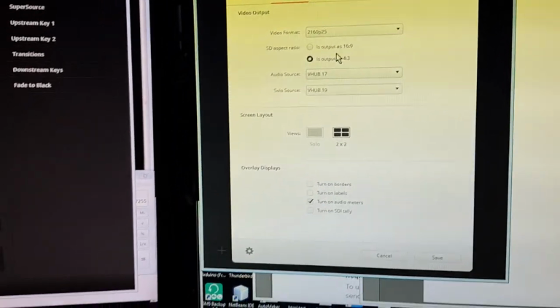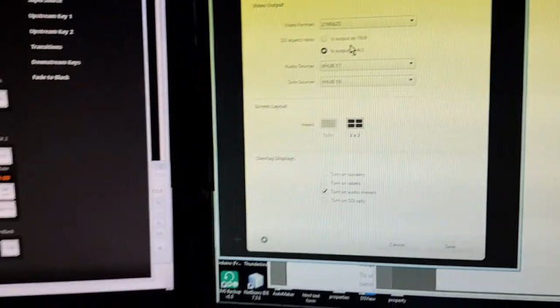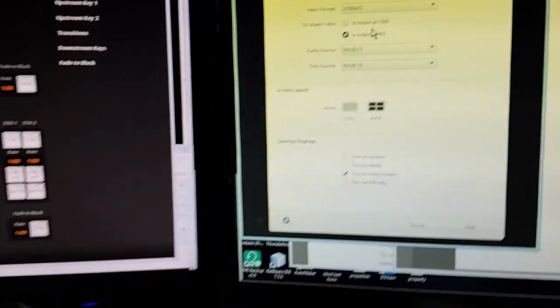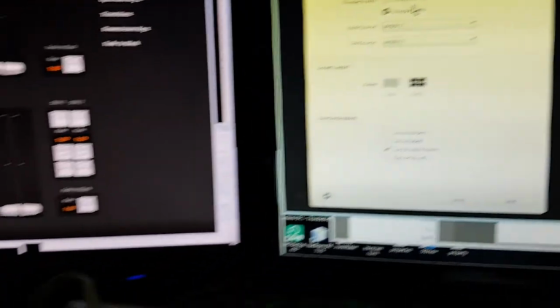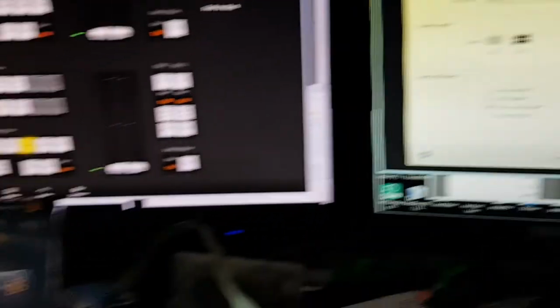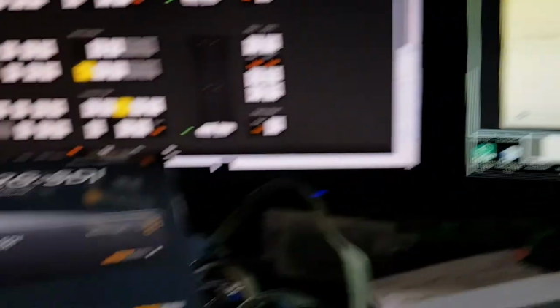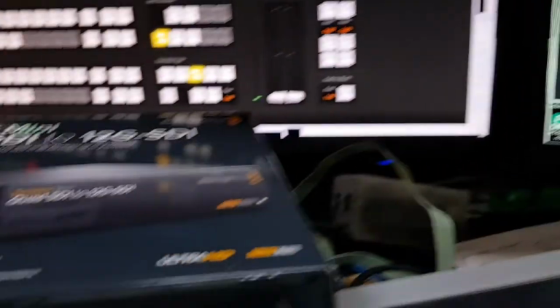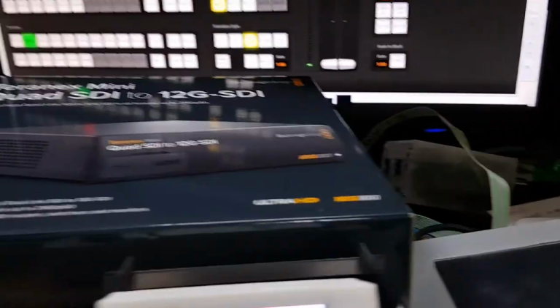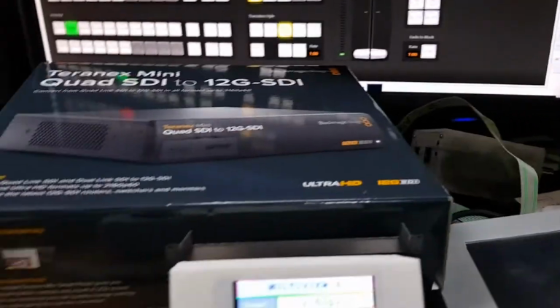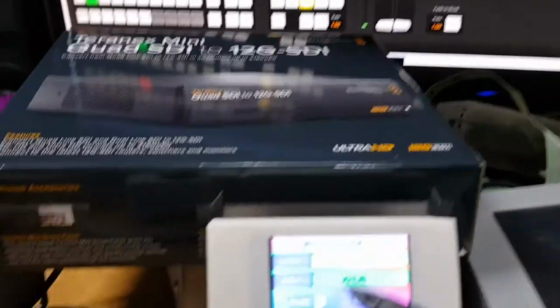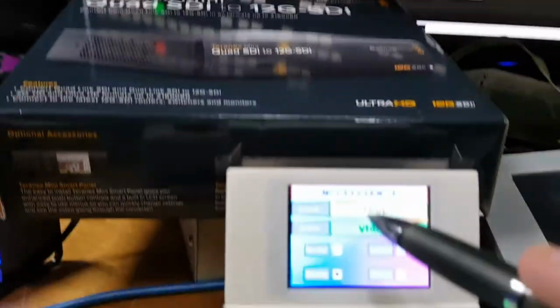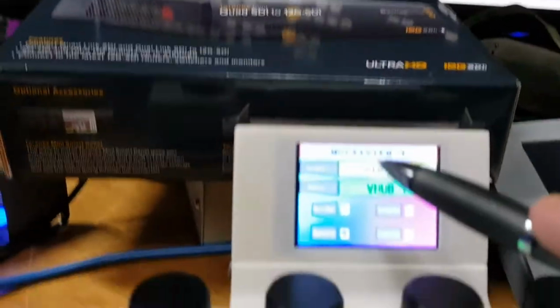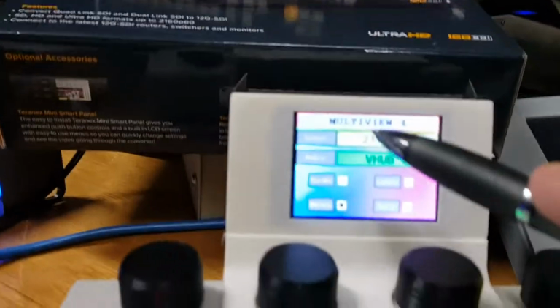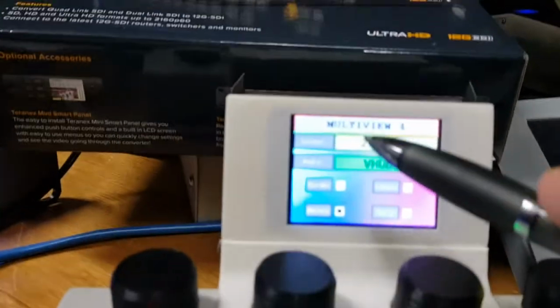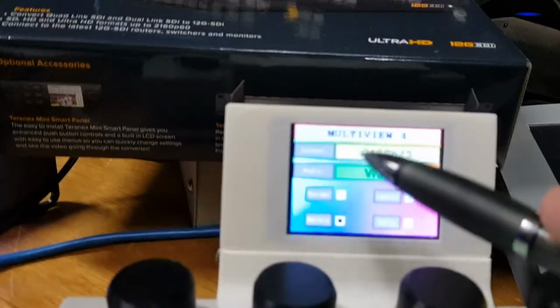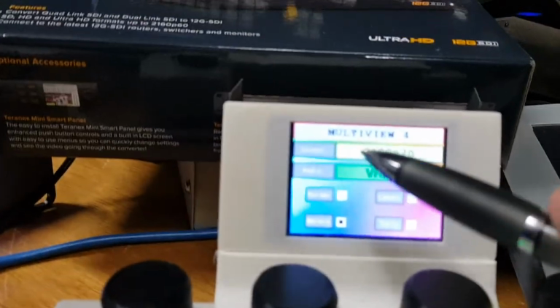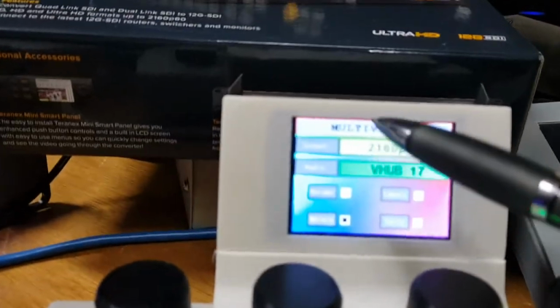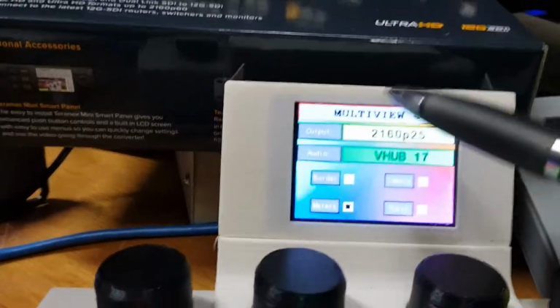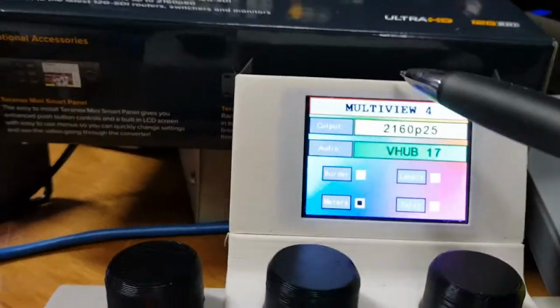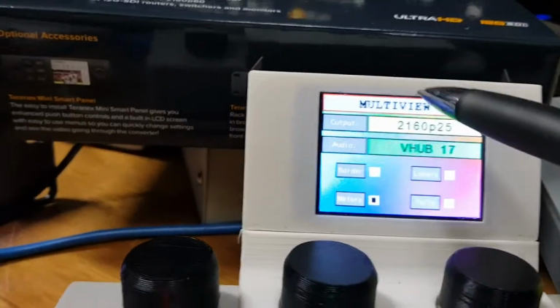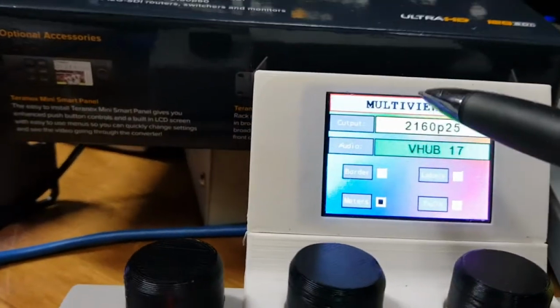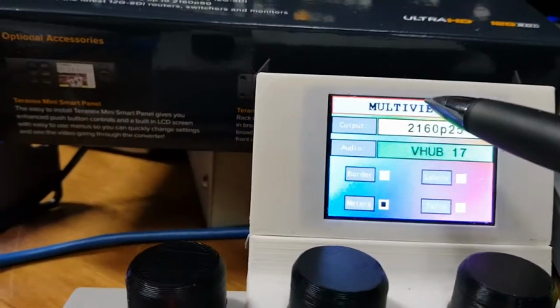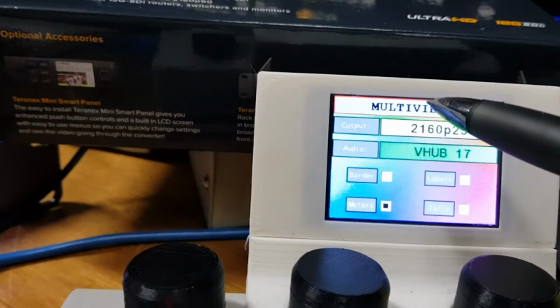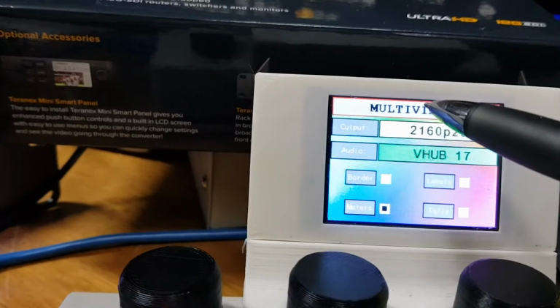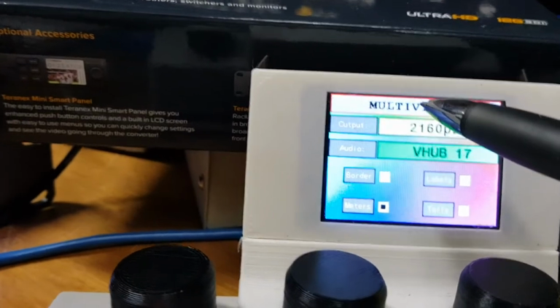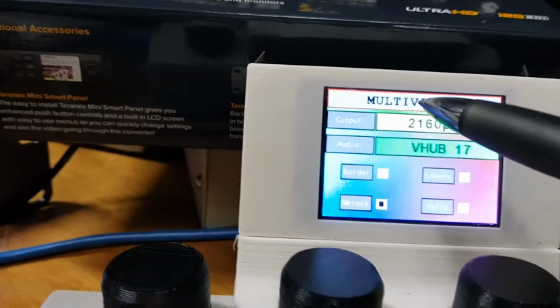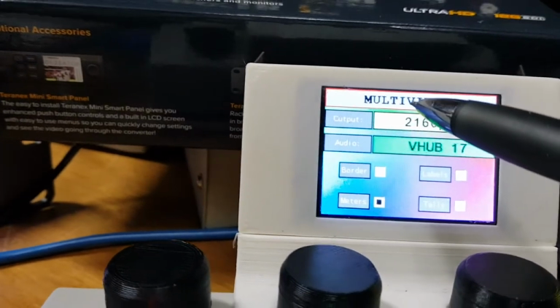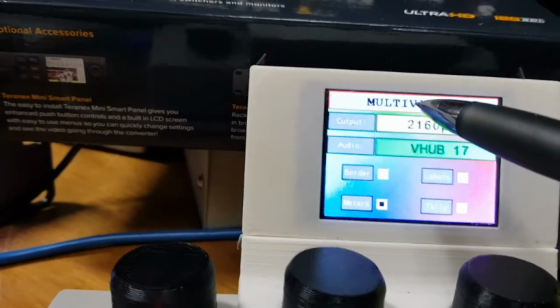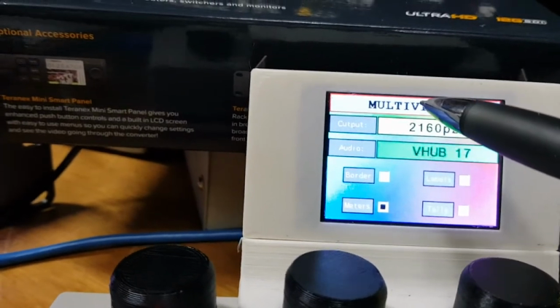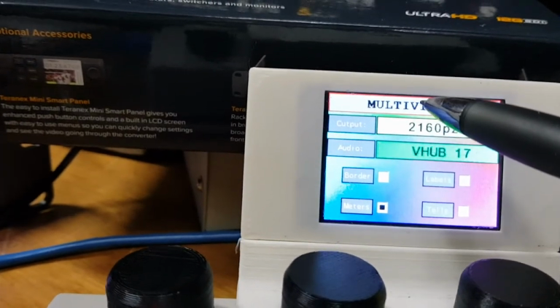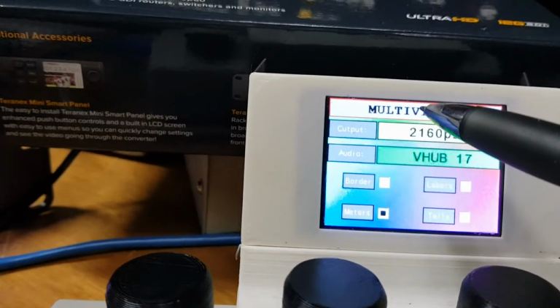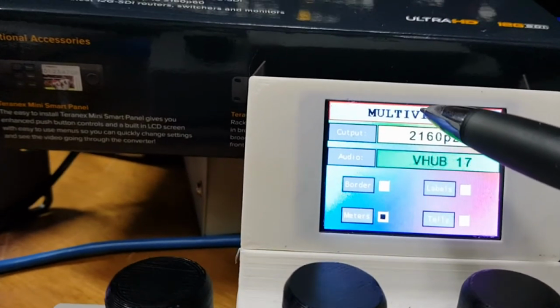When I want to come out of this mode and go back to normal, I just touch the top of the screen.